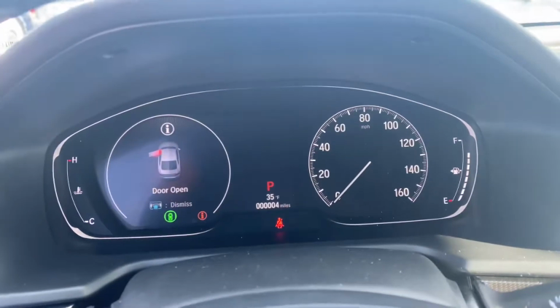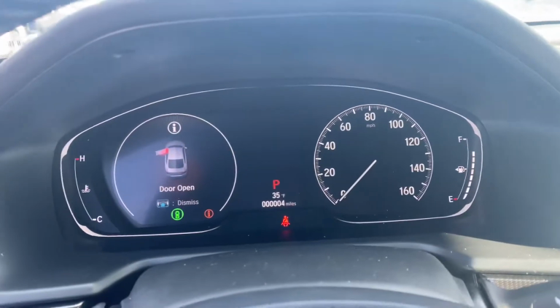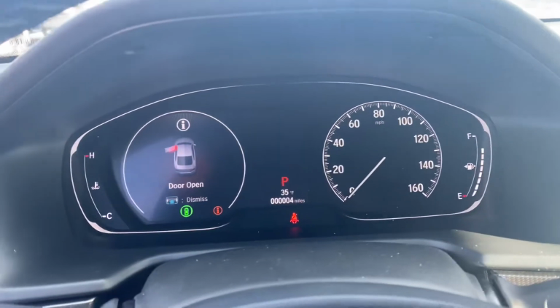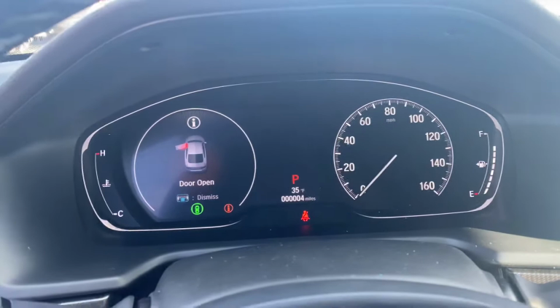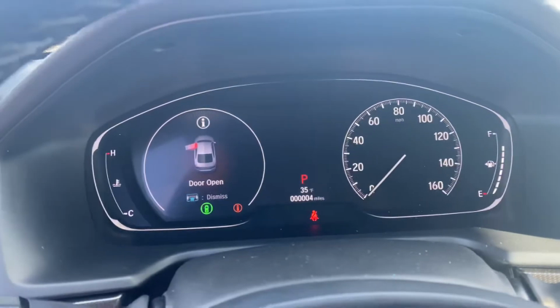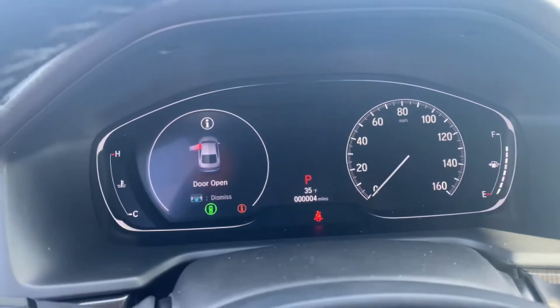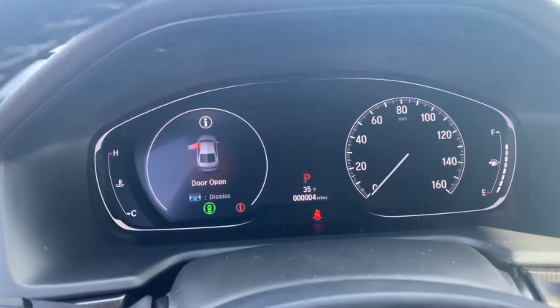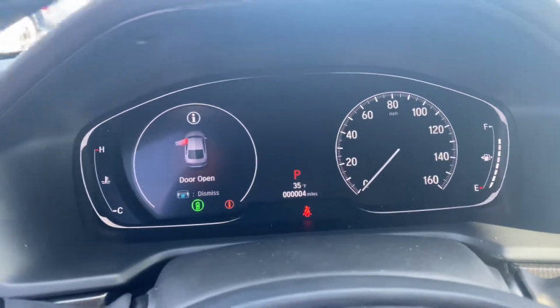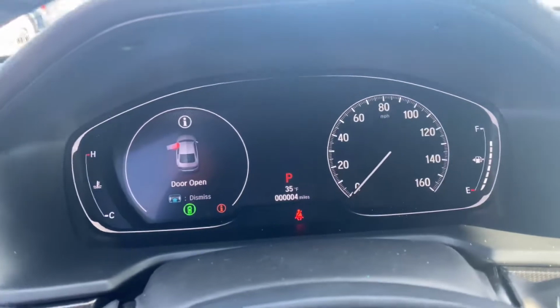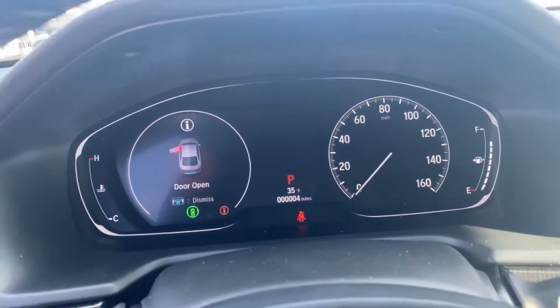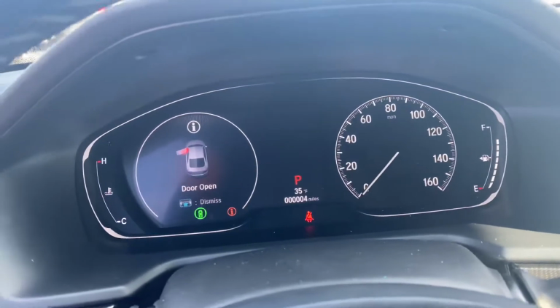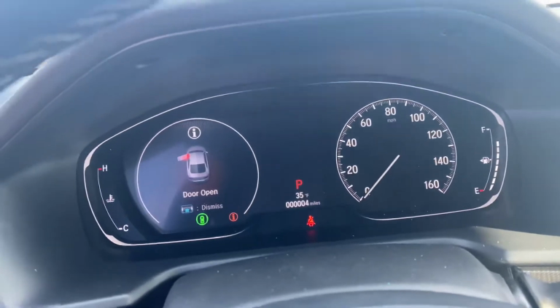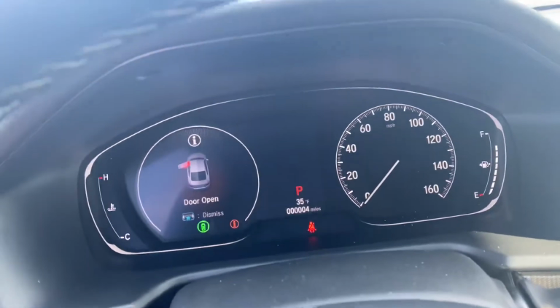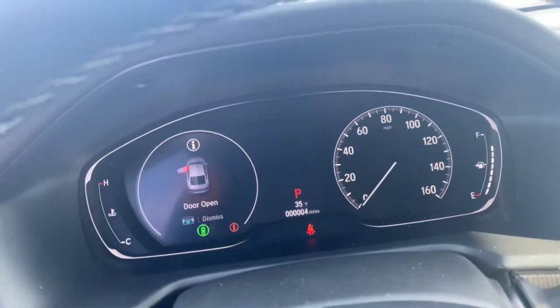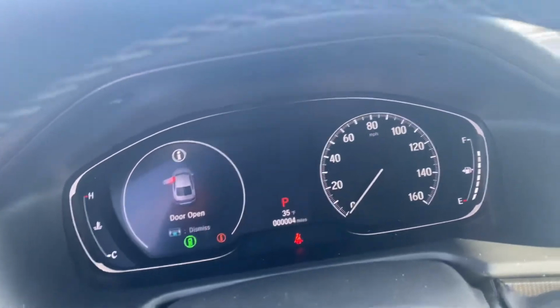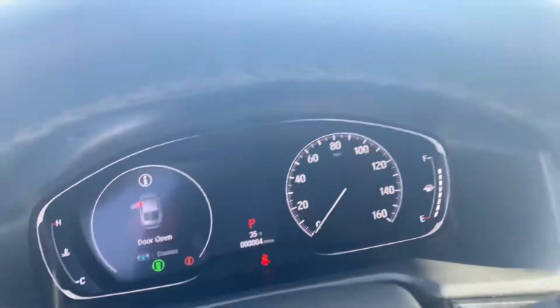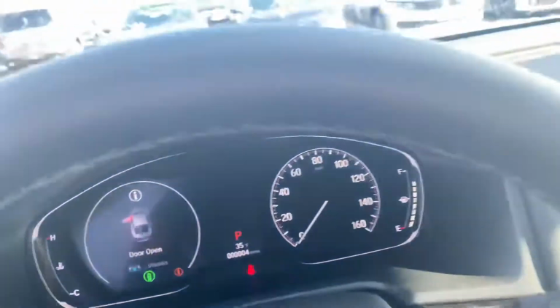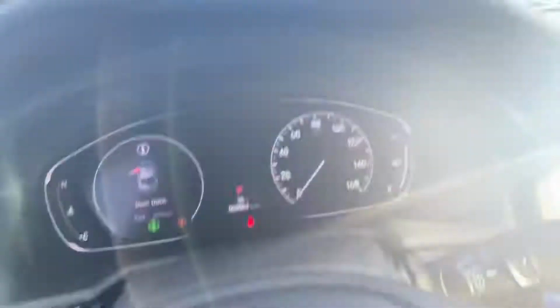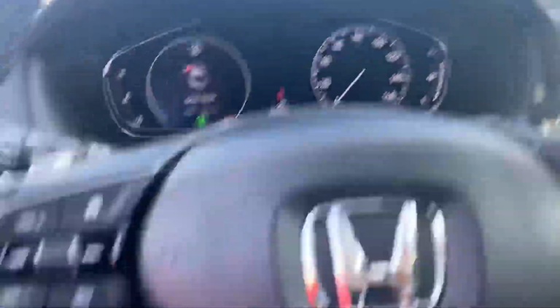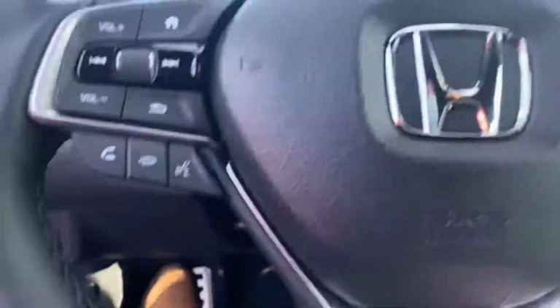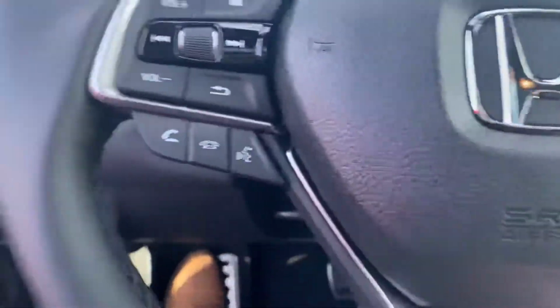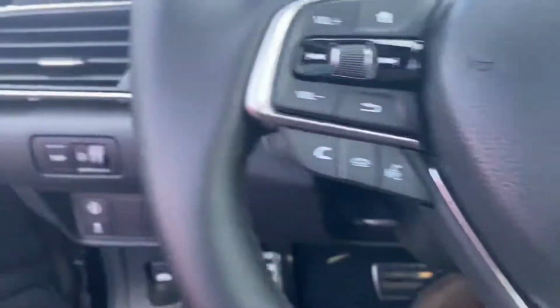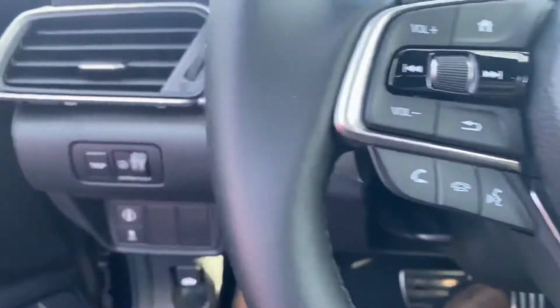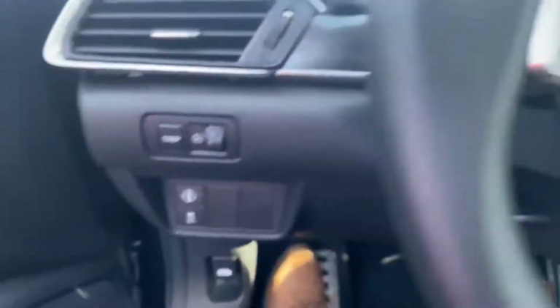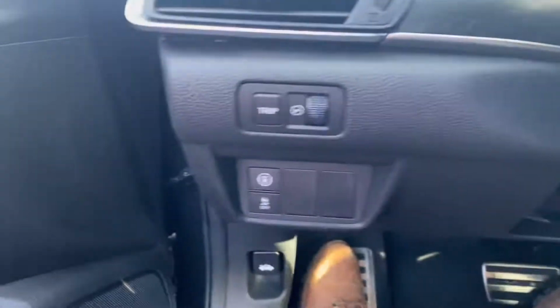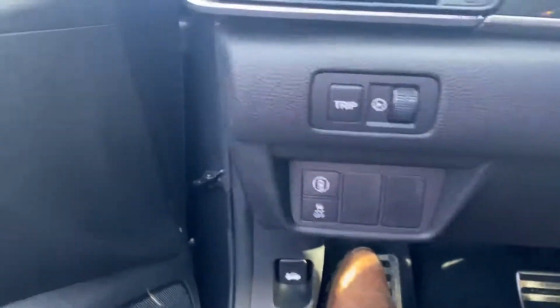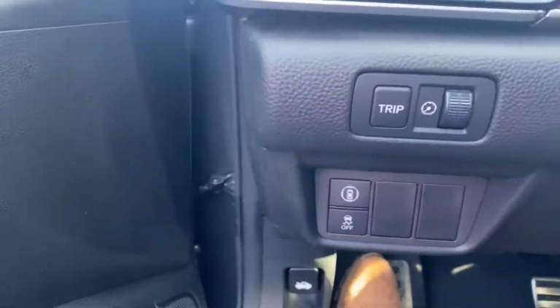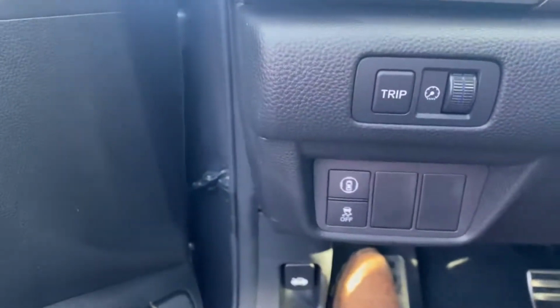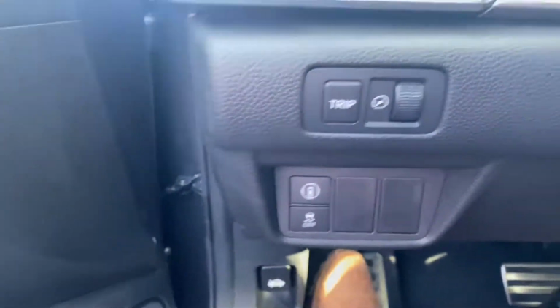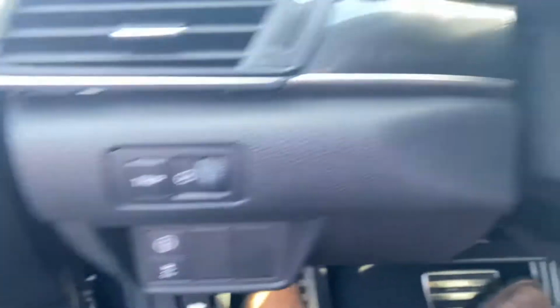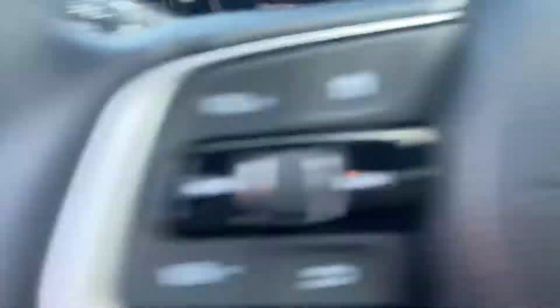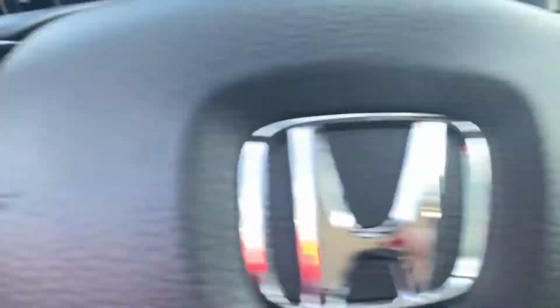Dual climate control throughout the whole car. Only four miles on this.